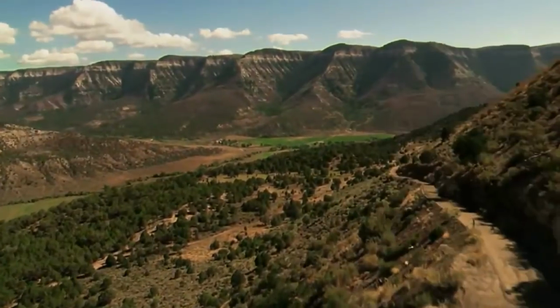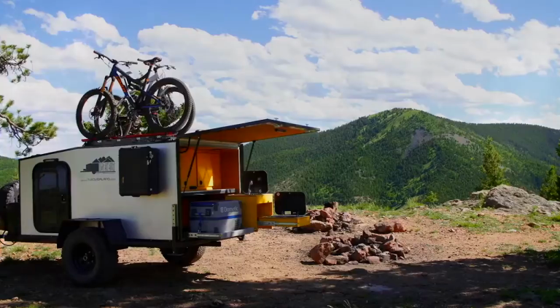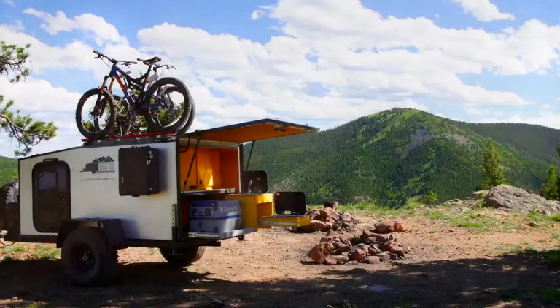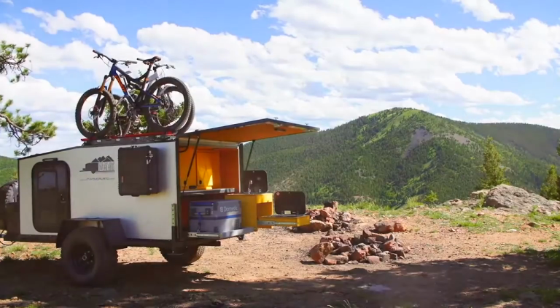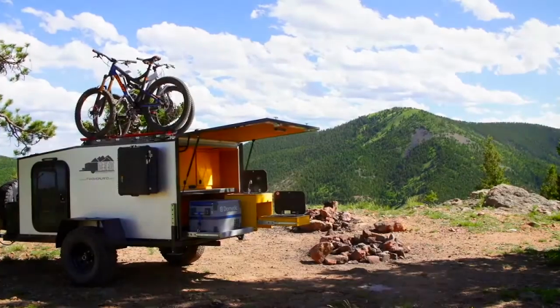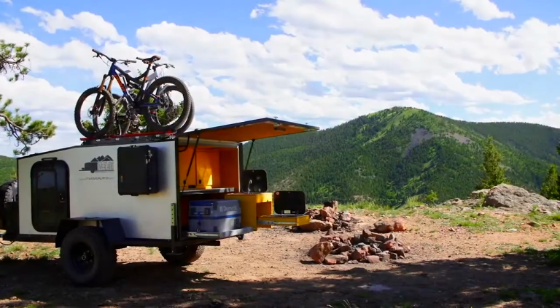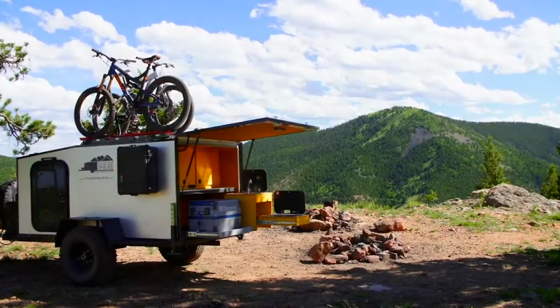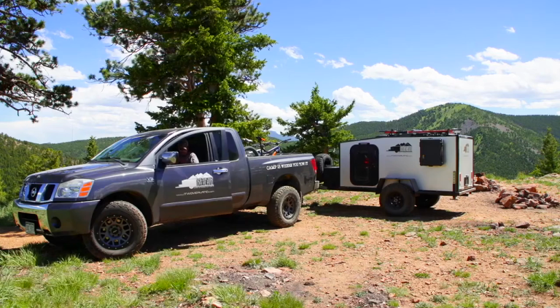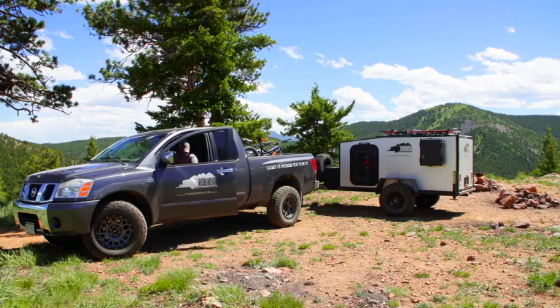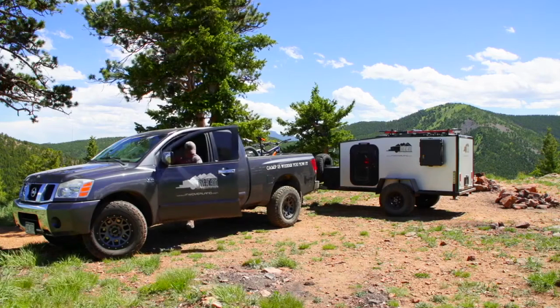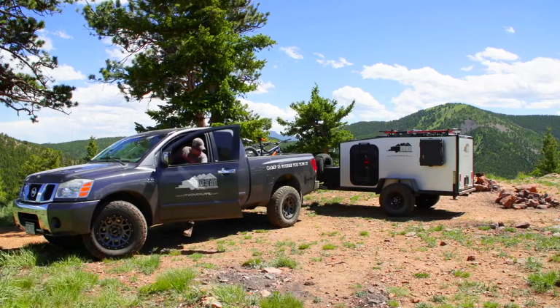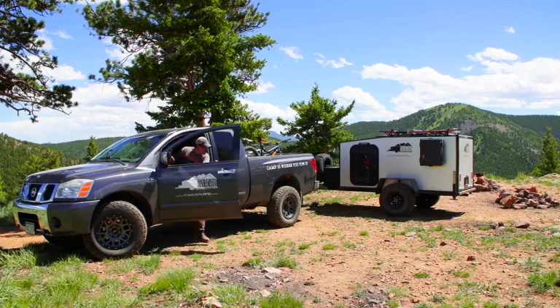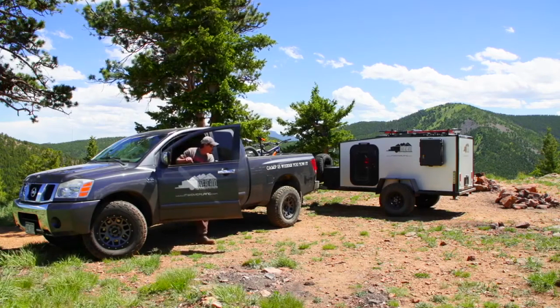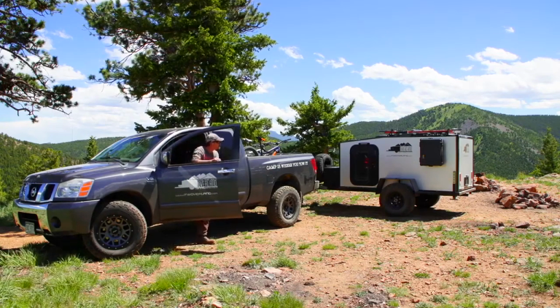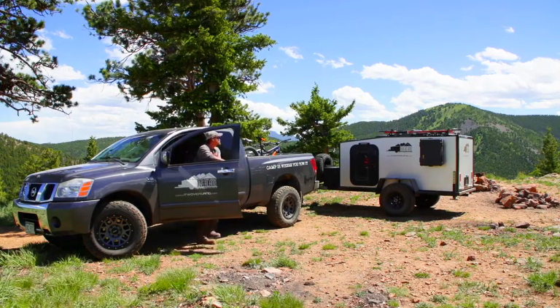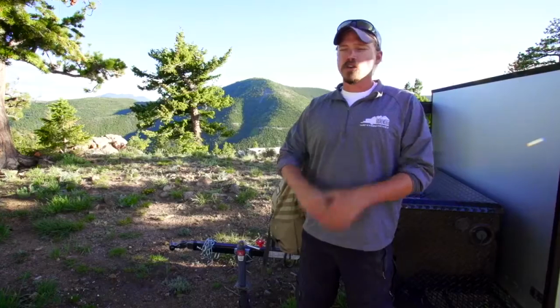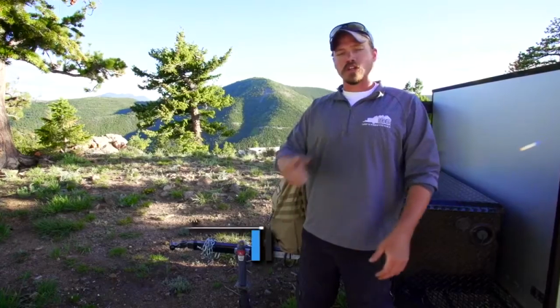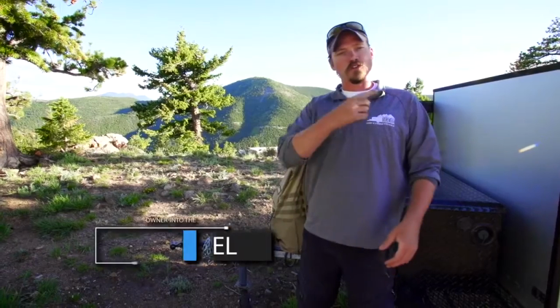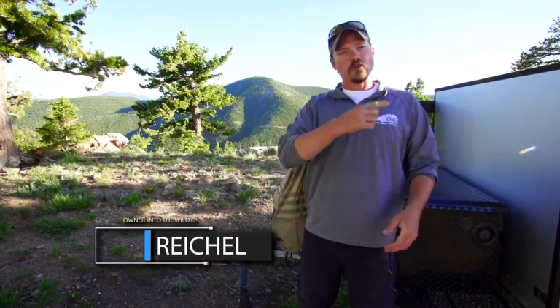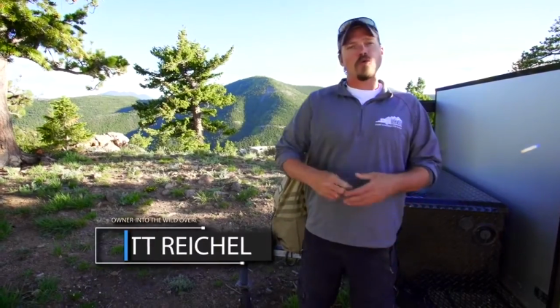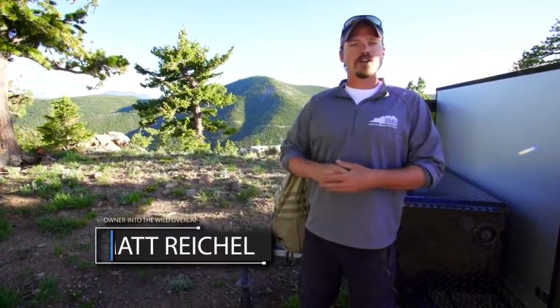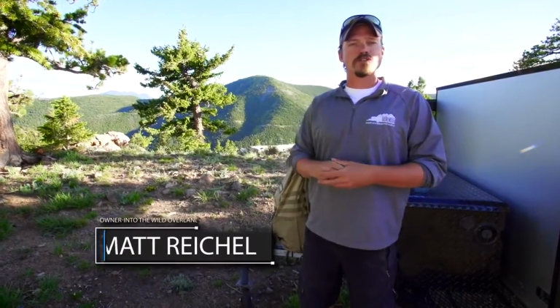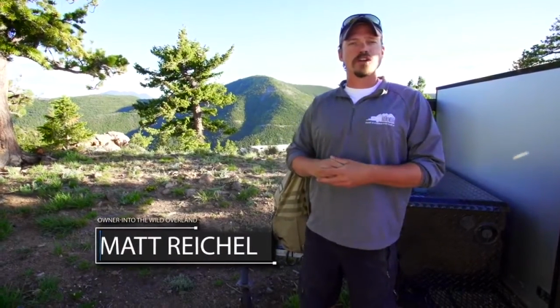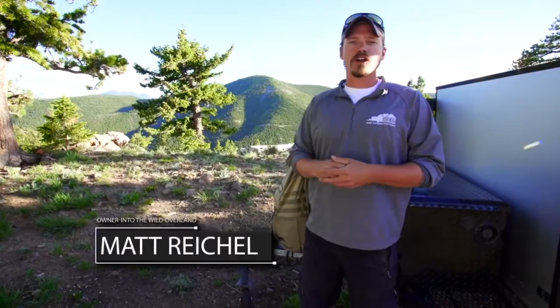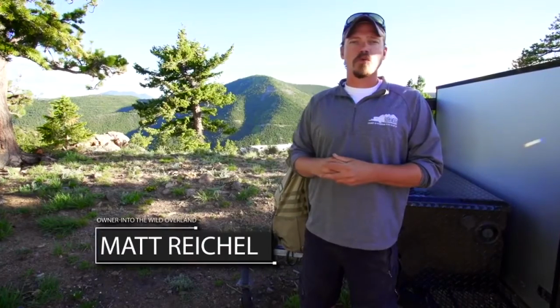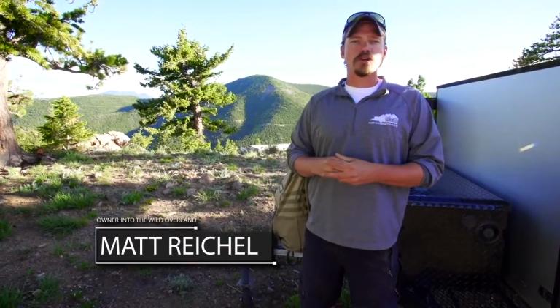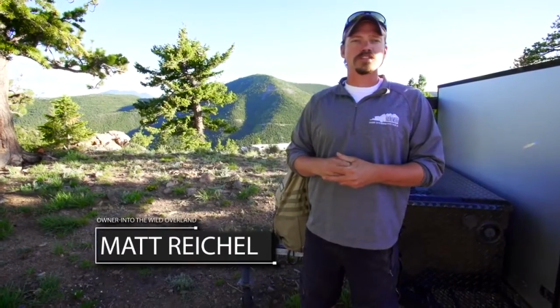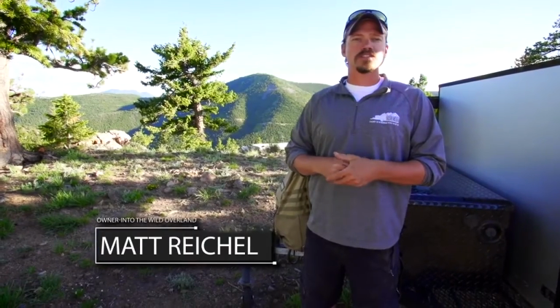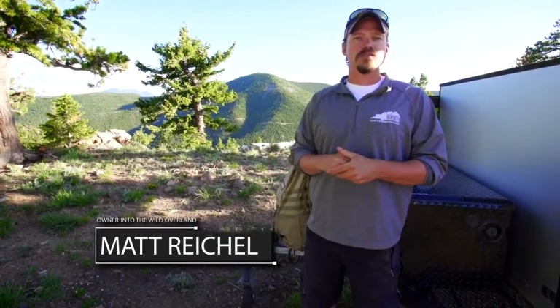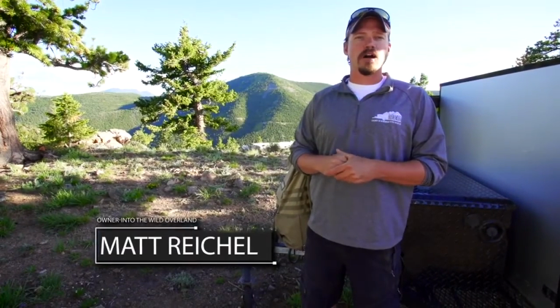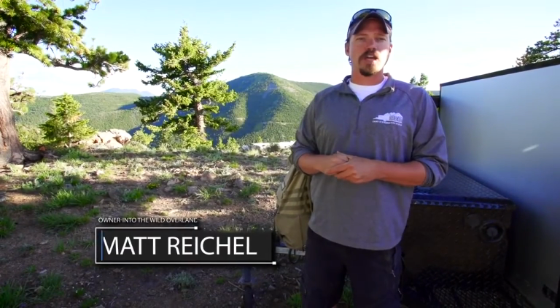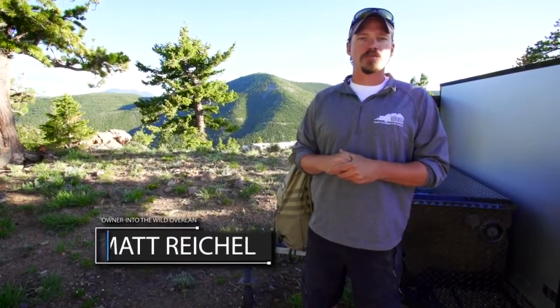My name is Matt Reichel. I'm the owner at Into the Wild Overland. We're going to do a quick walkthrough here on our Boreas XT model camper.